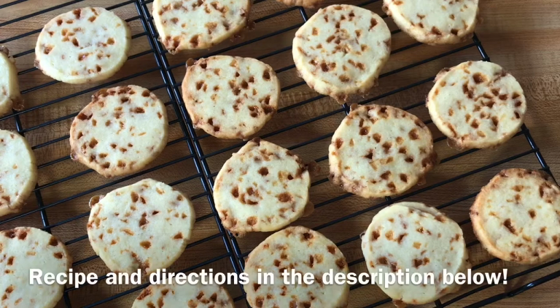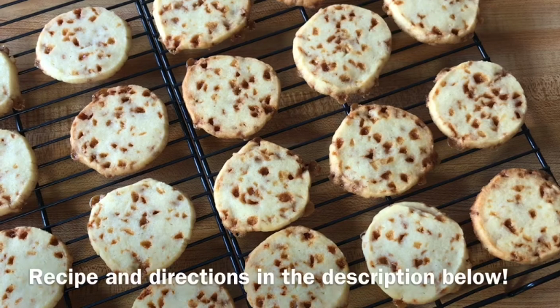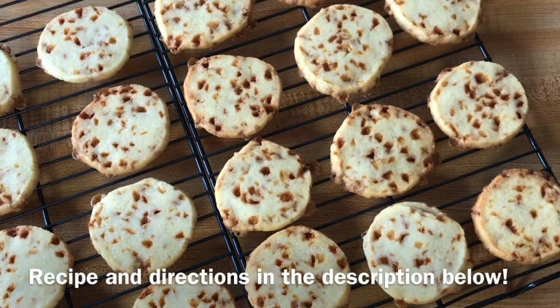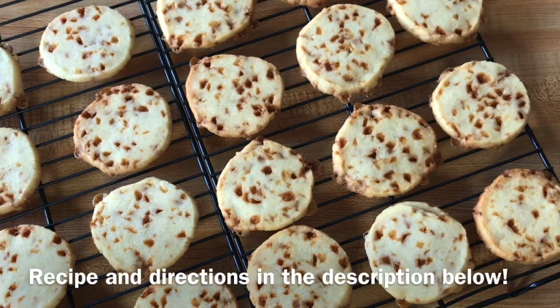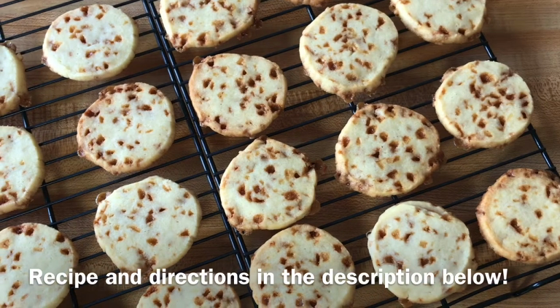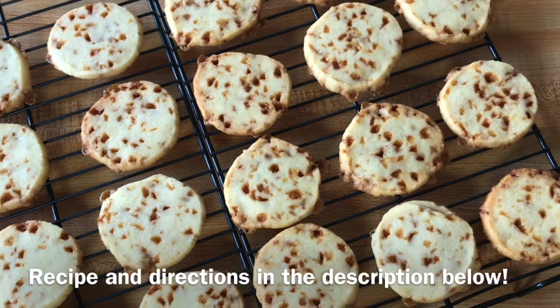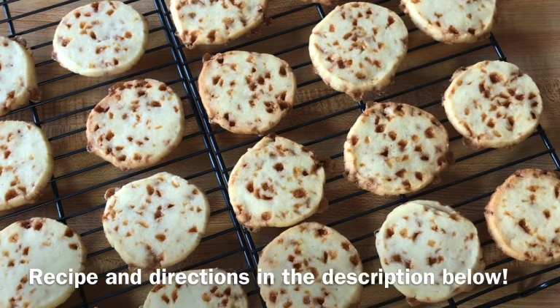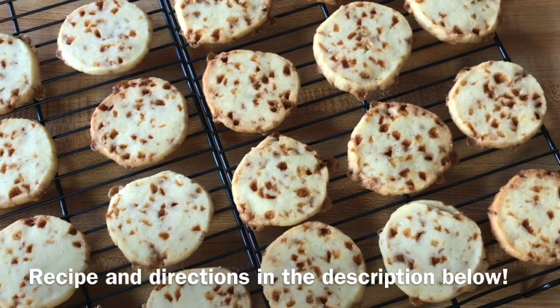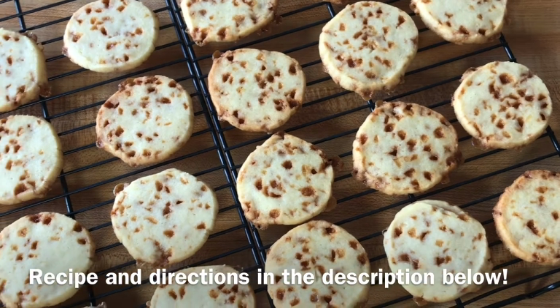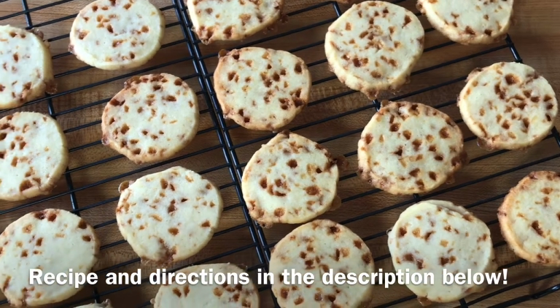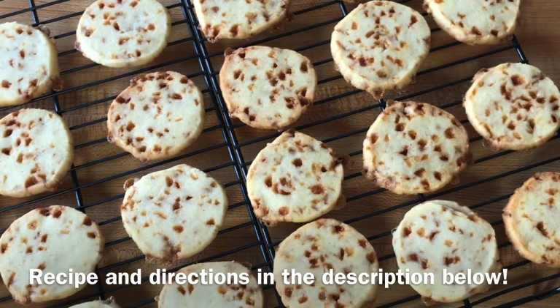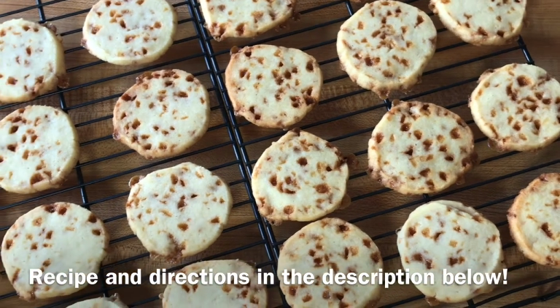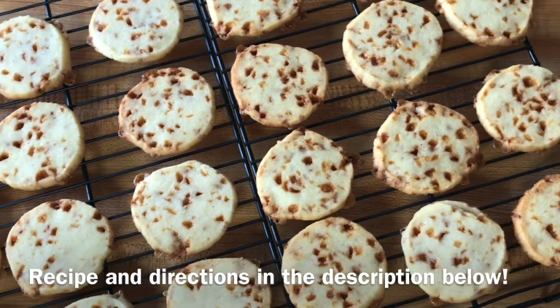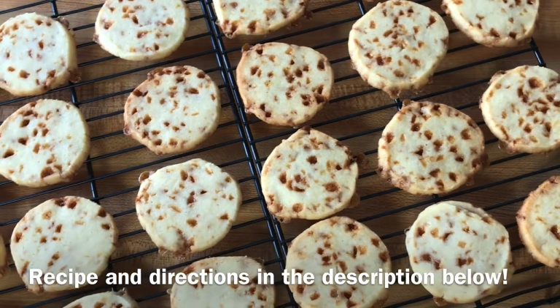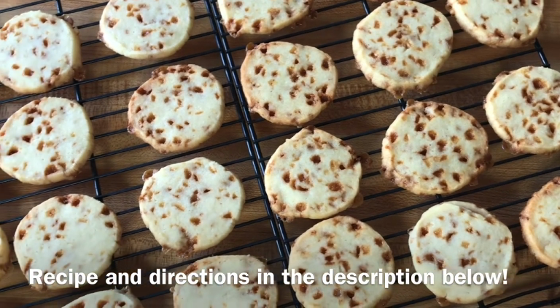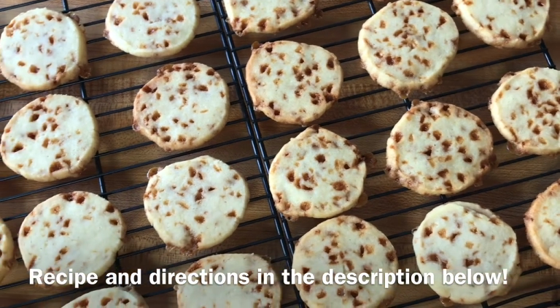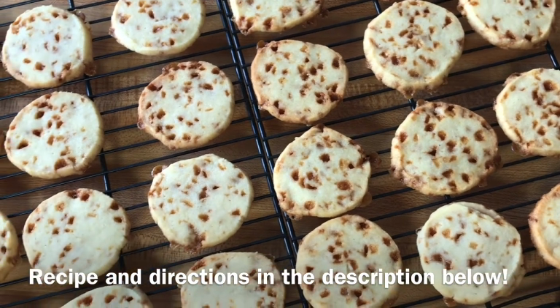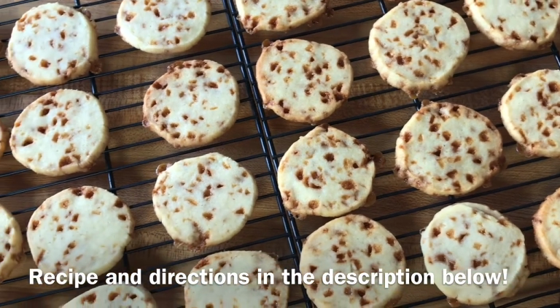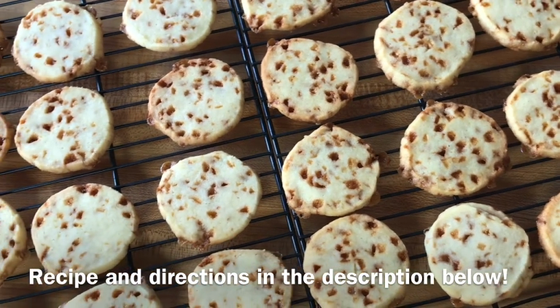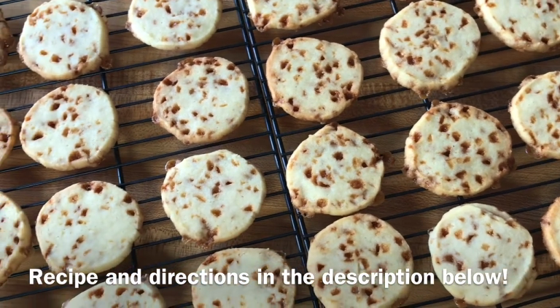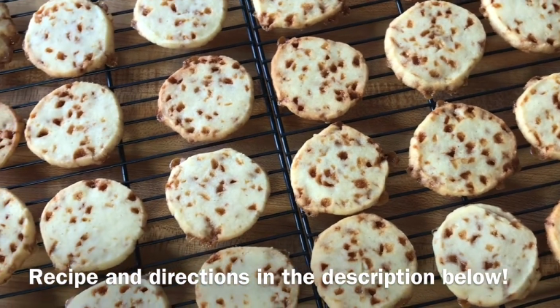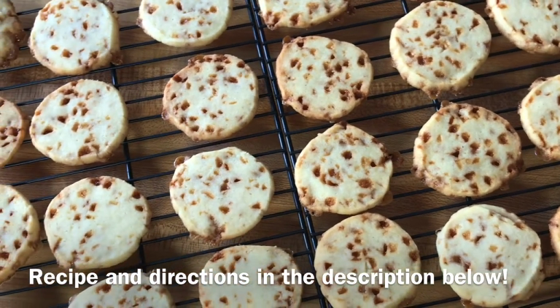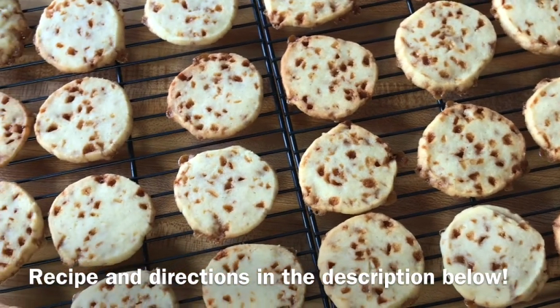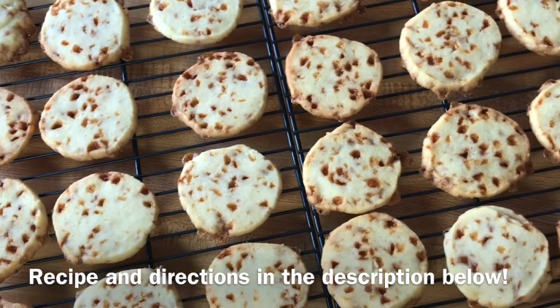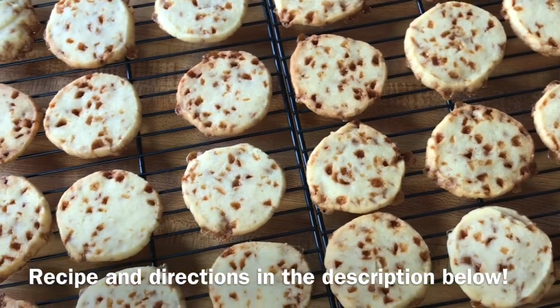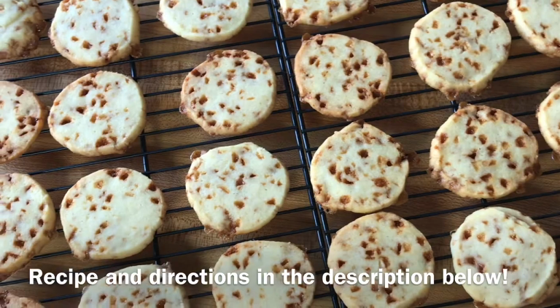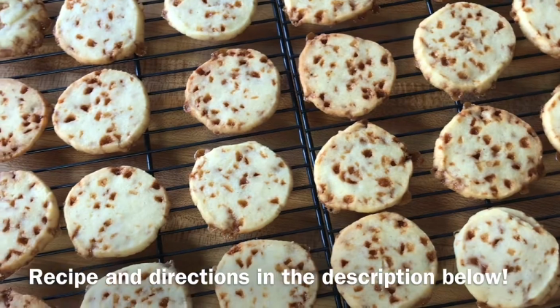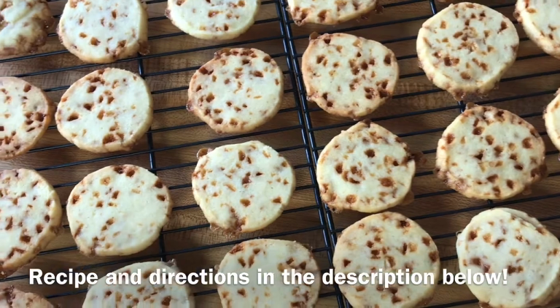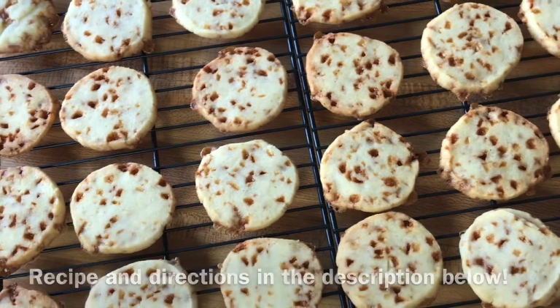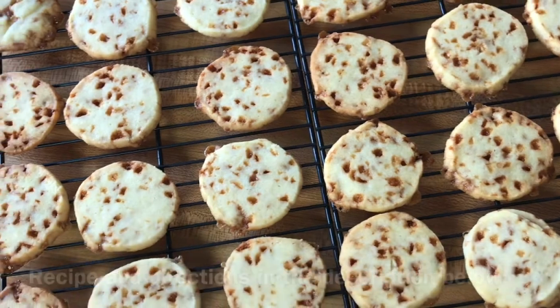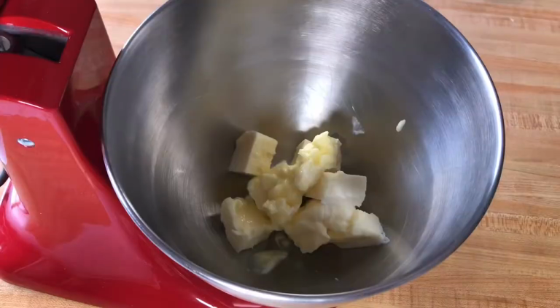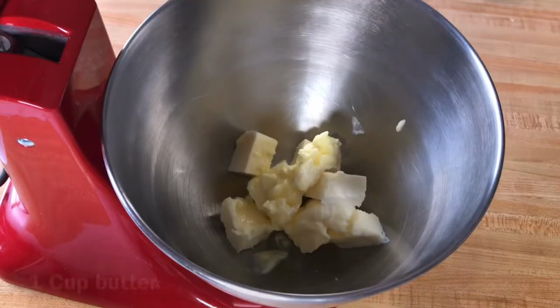Hi friends, welcome back. For those of you who are new, my name is Alyssa and today I'll be showing you how to make these easy toffee cookies.